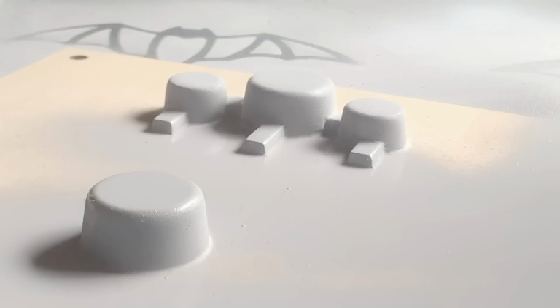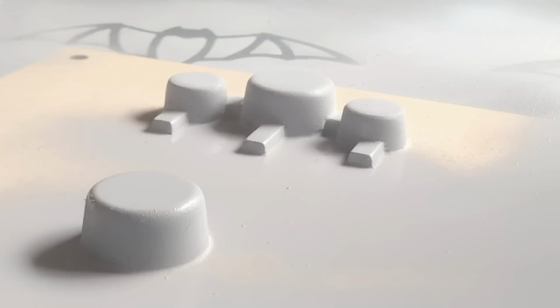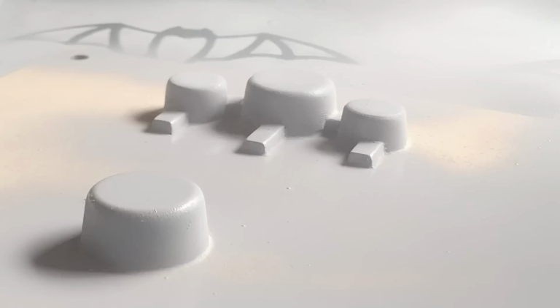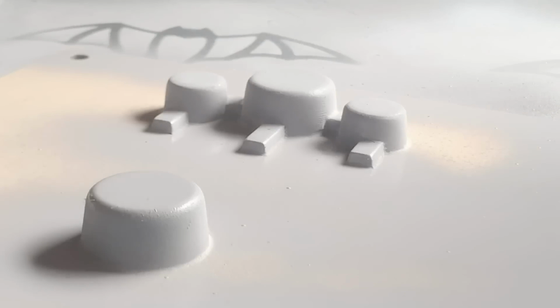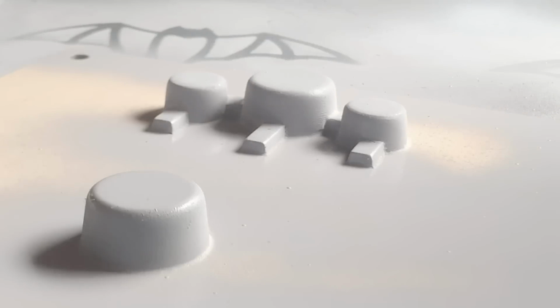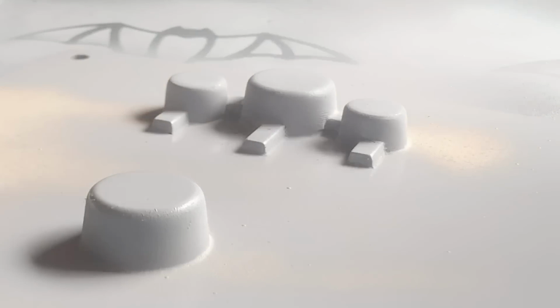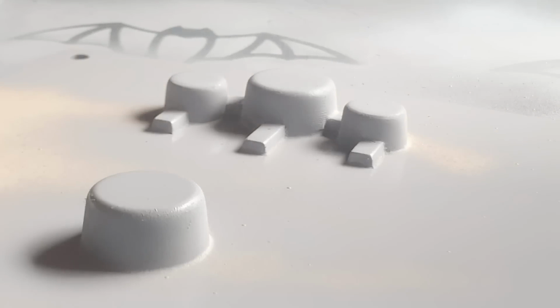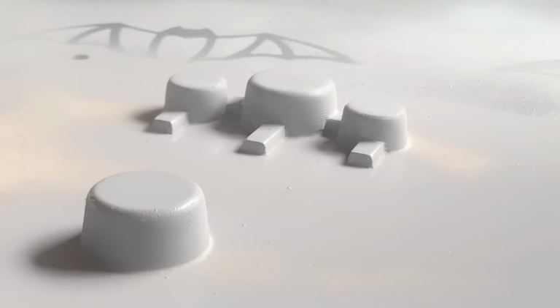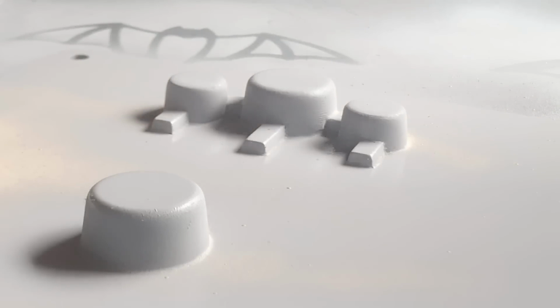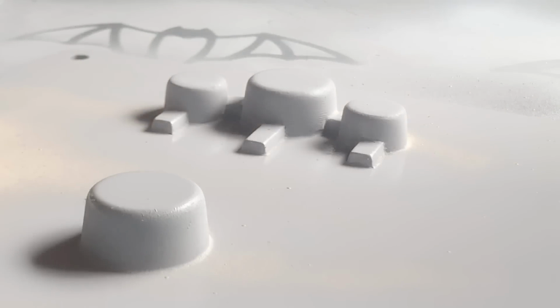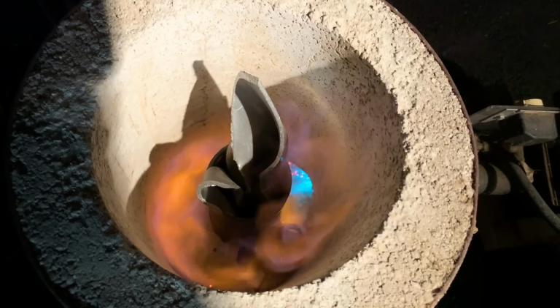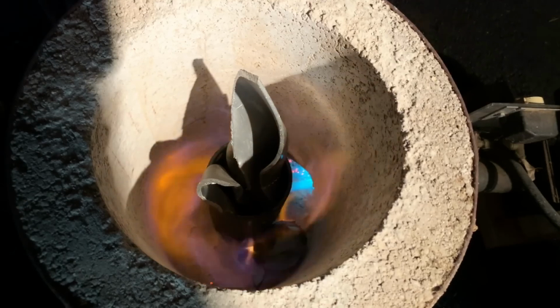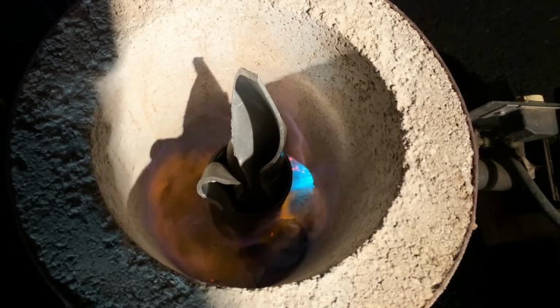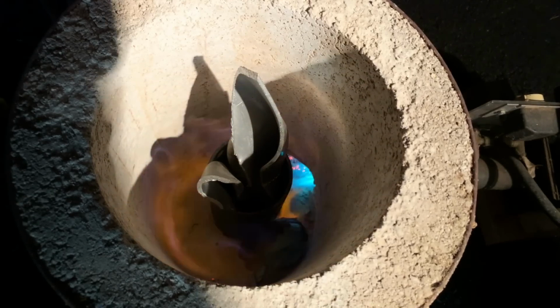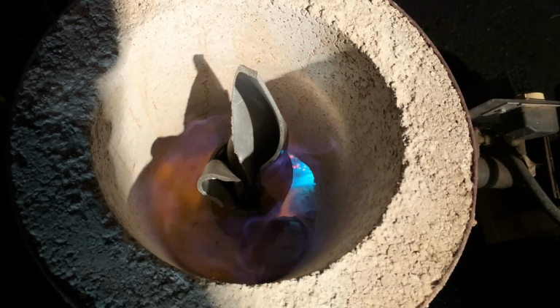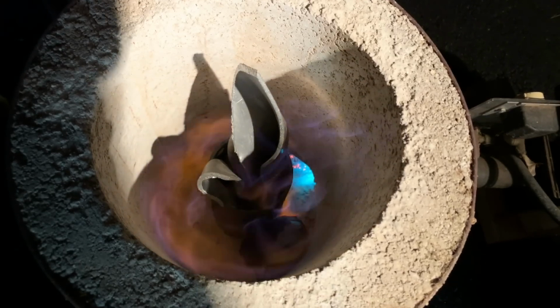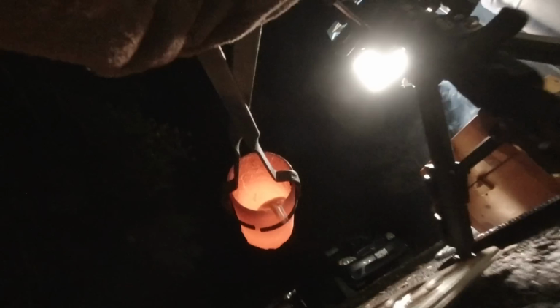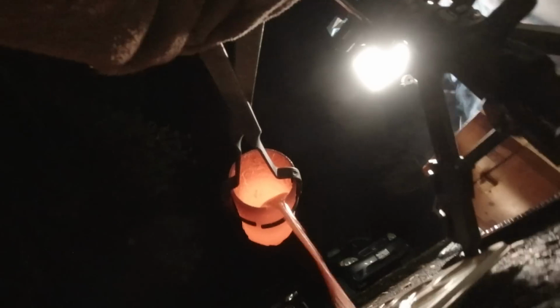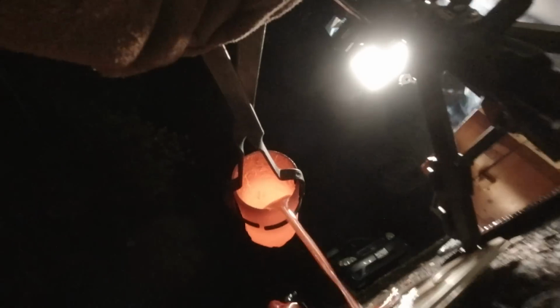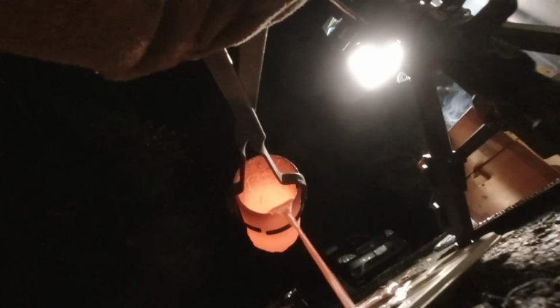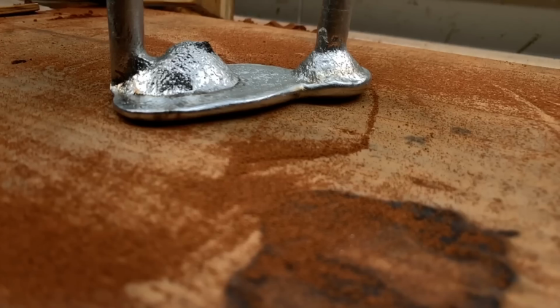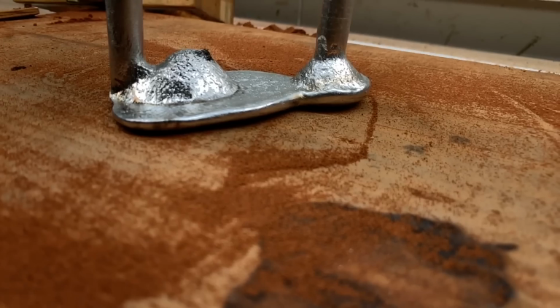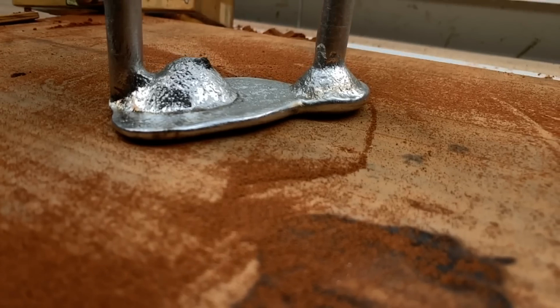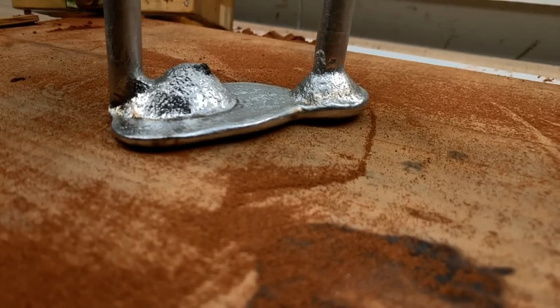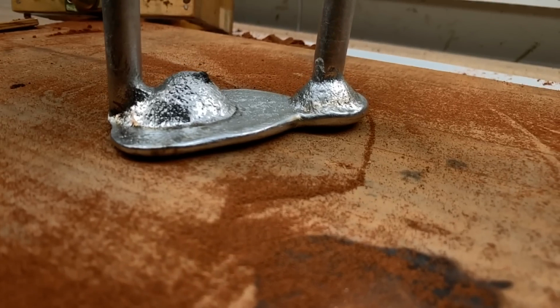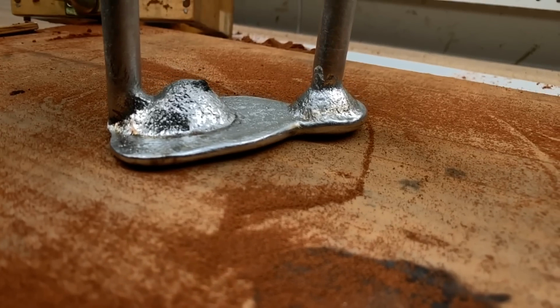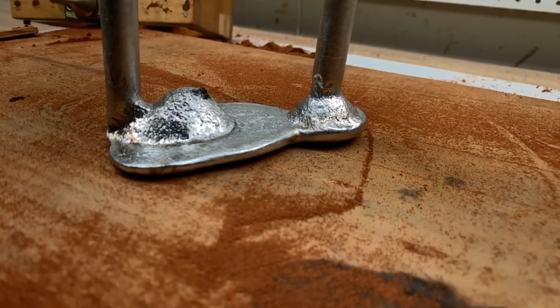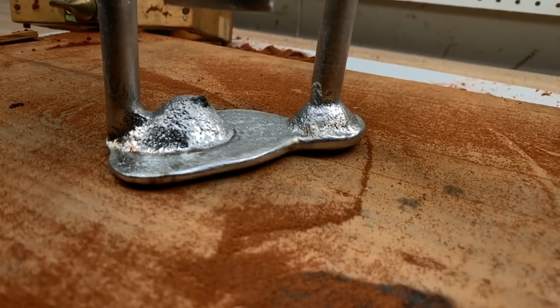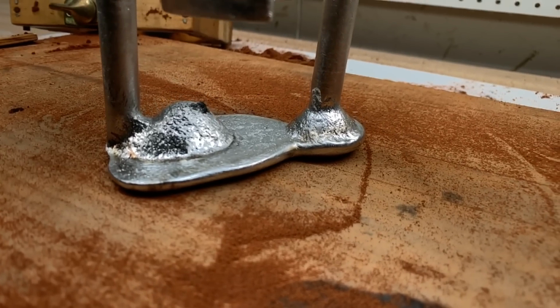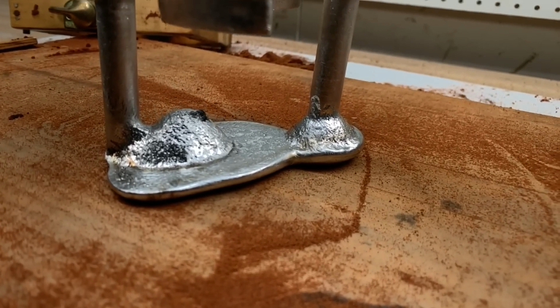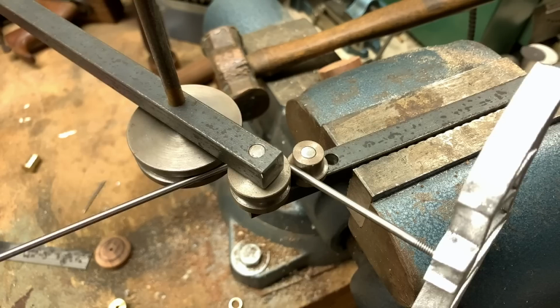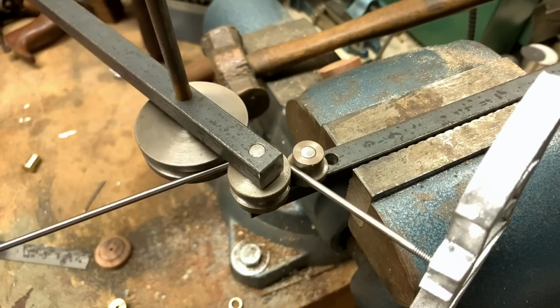Going from 3D prints to cast aluminum parts is fun. Let me show you how I do it.